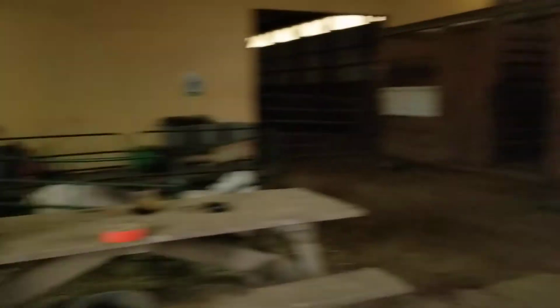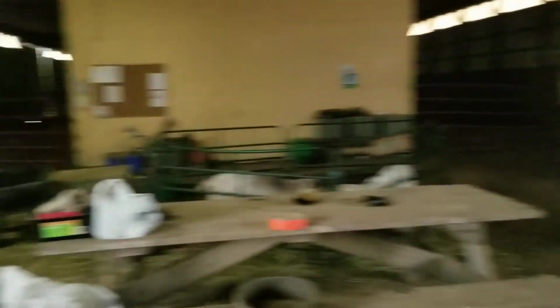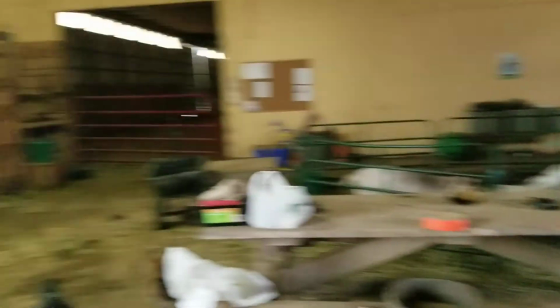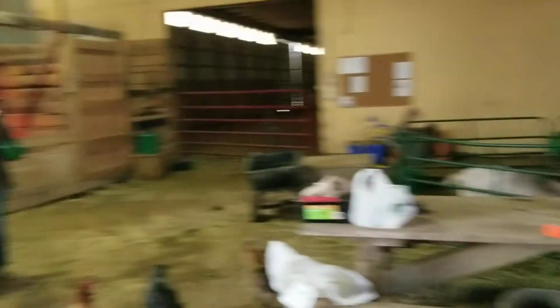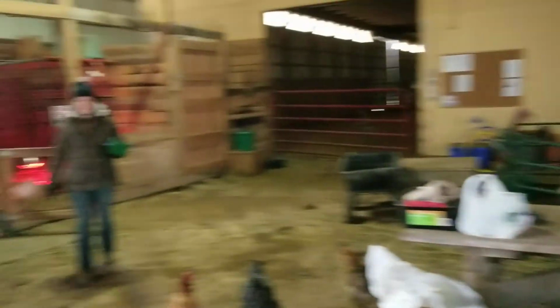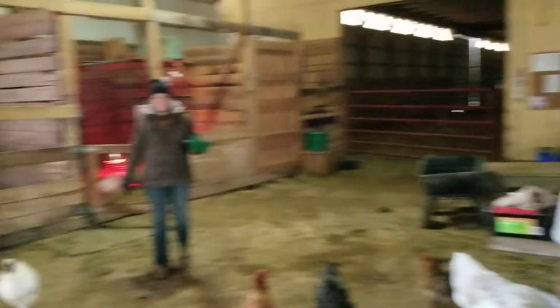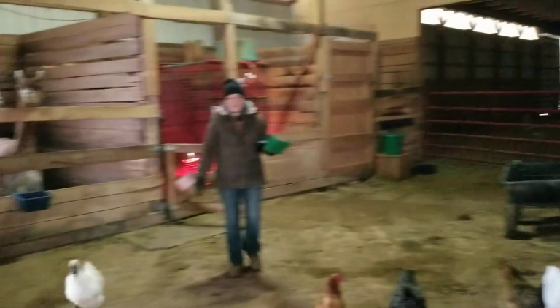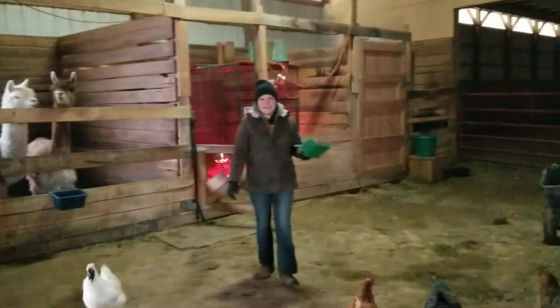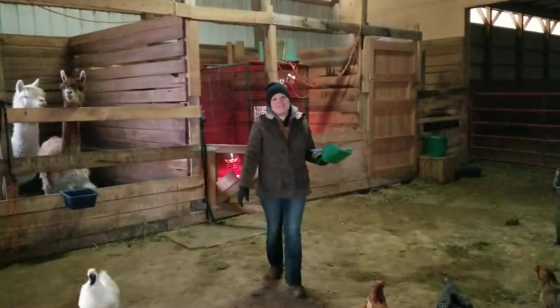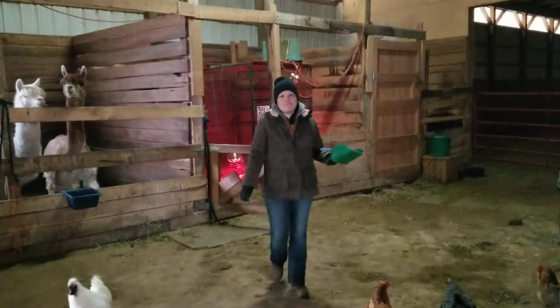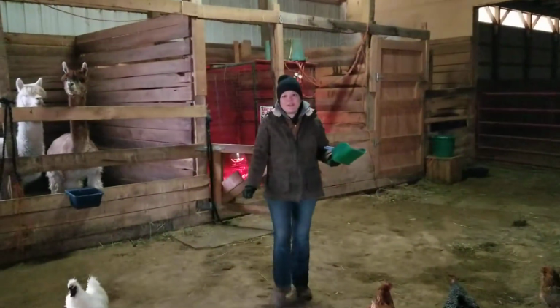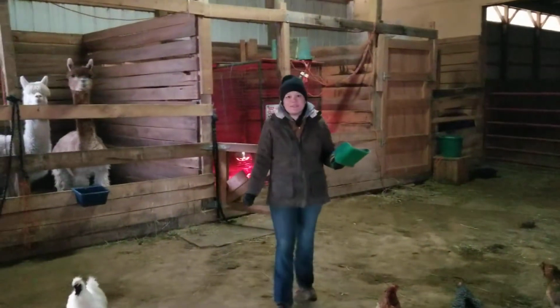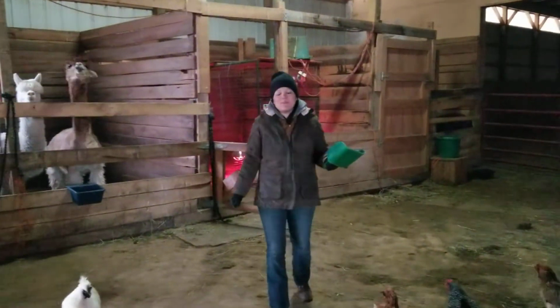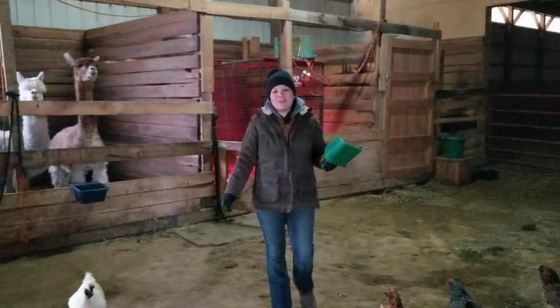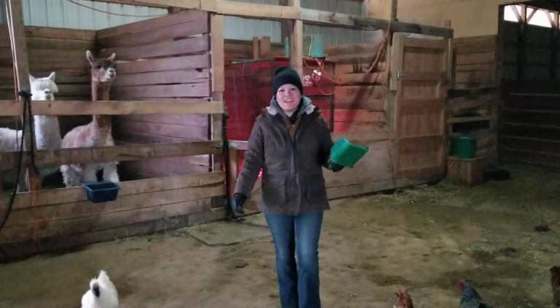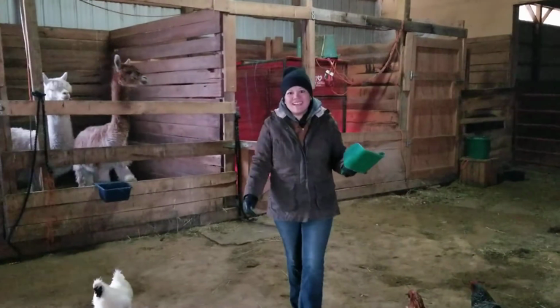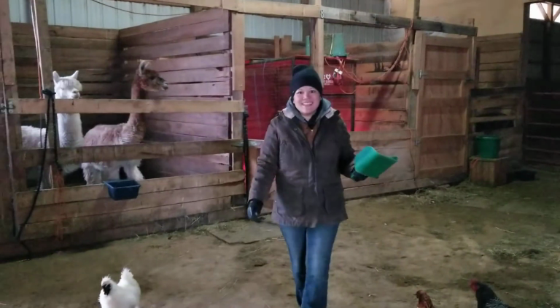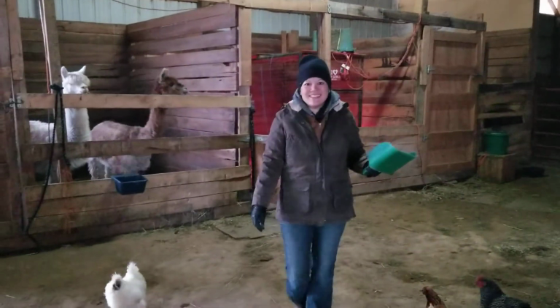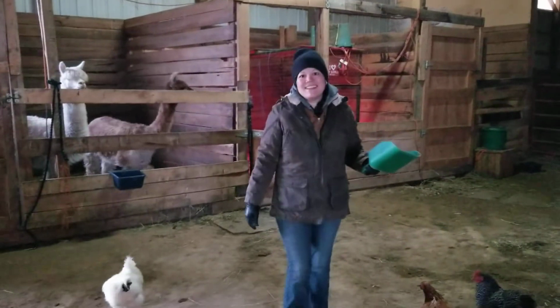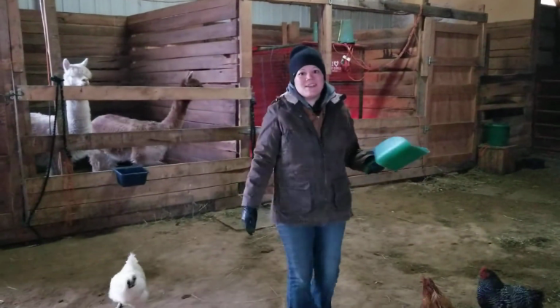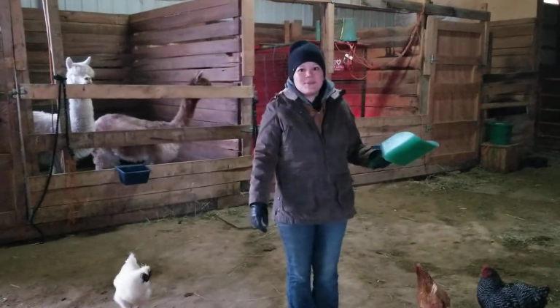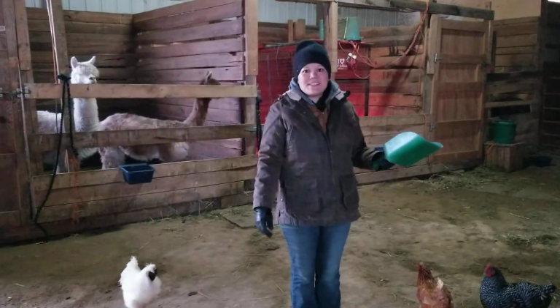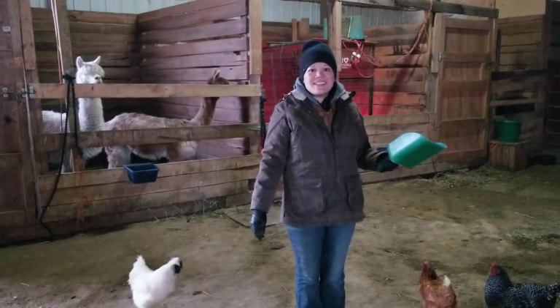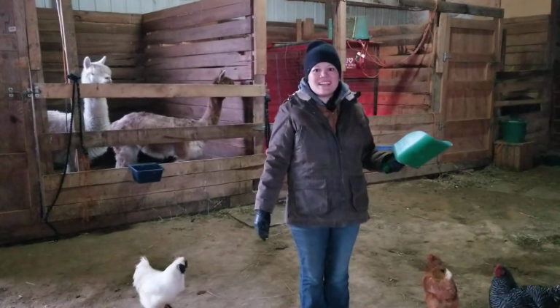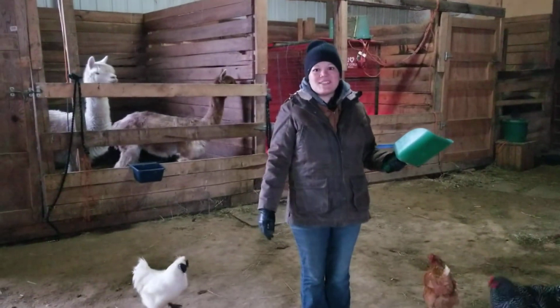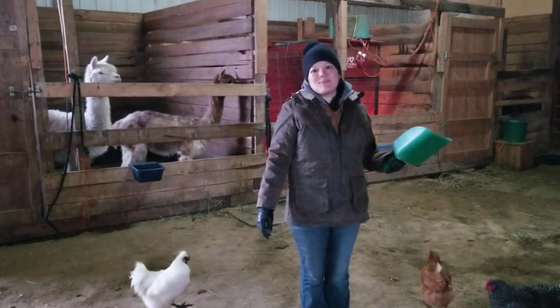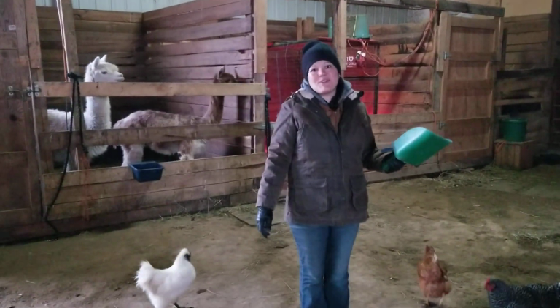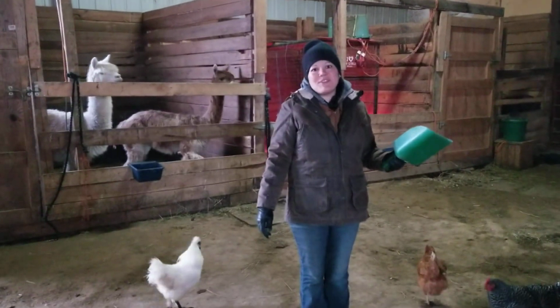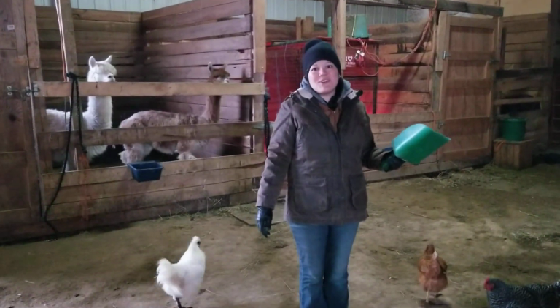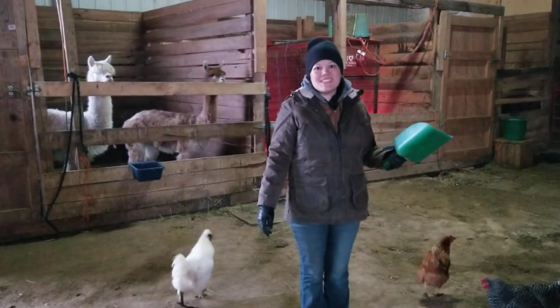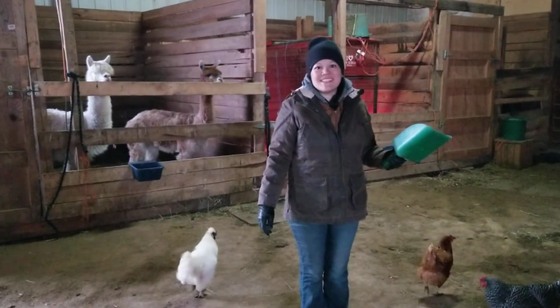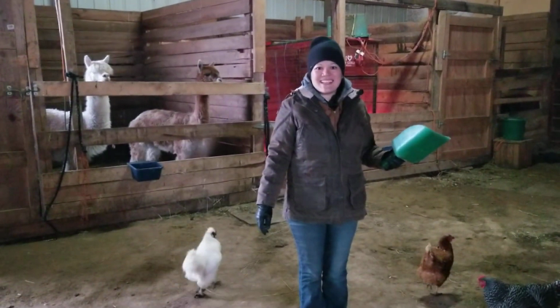So that's the fun on the farm this morning. We'll see you guys soon — we're going to feed the horses next.